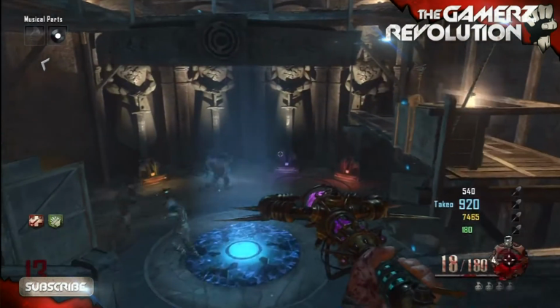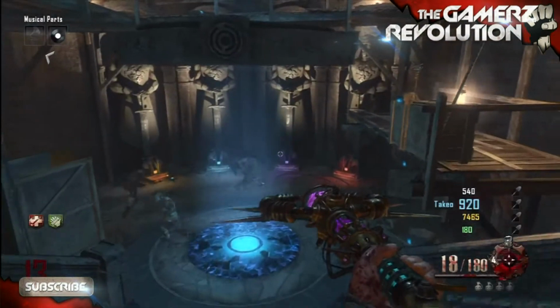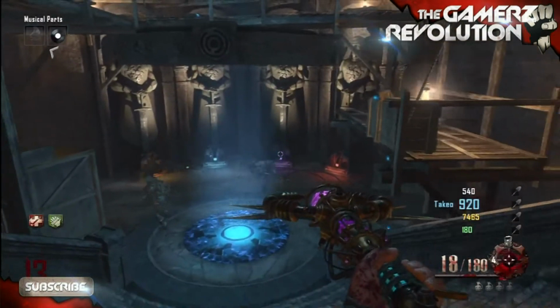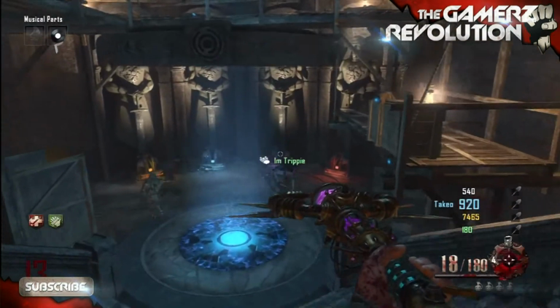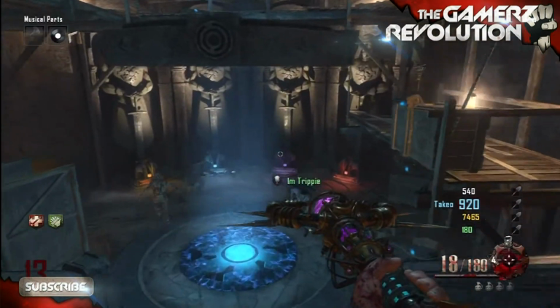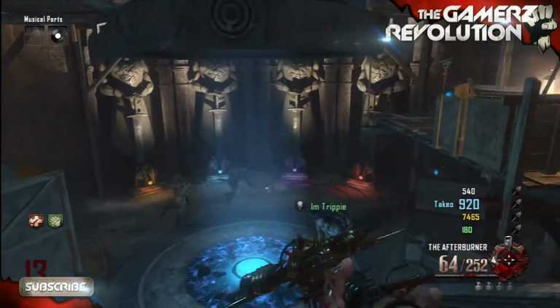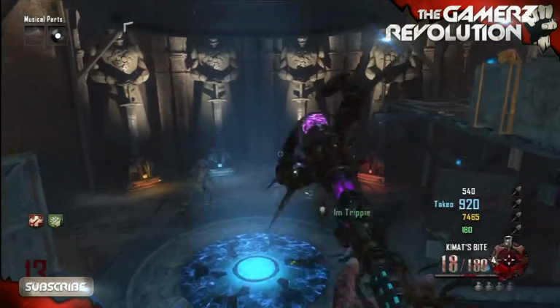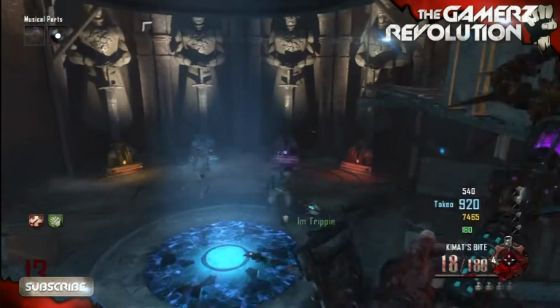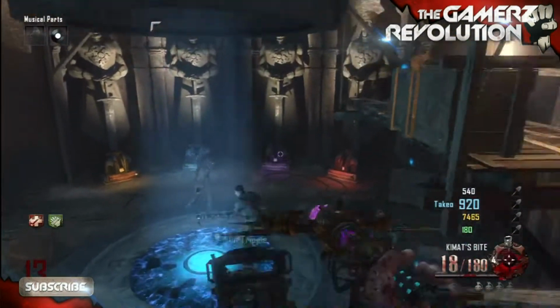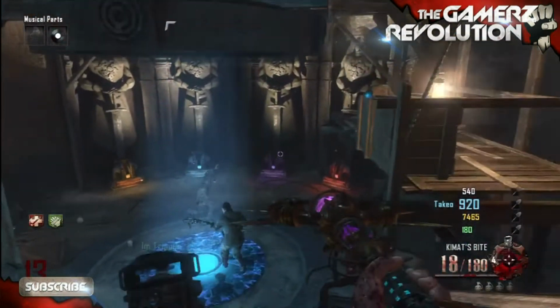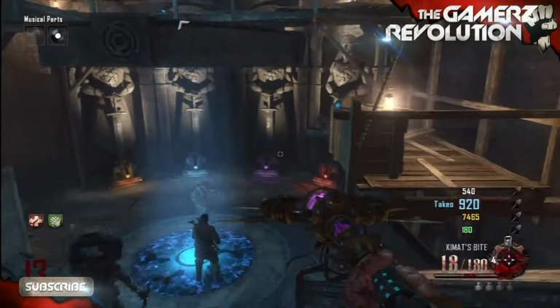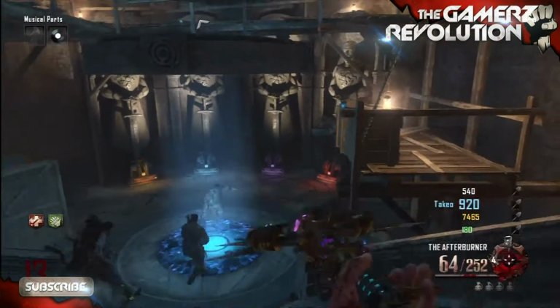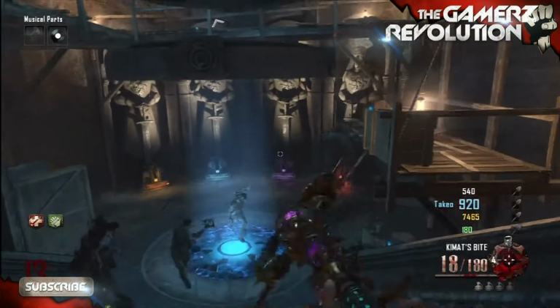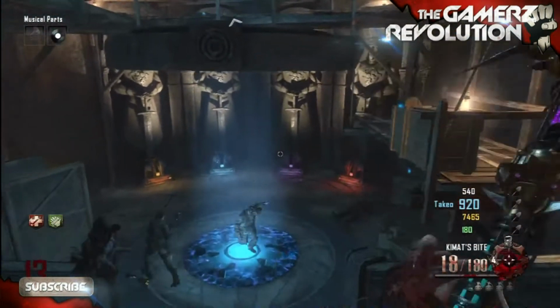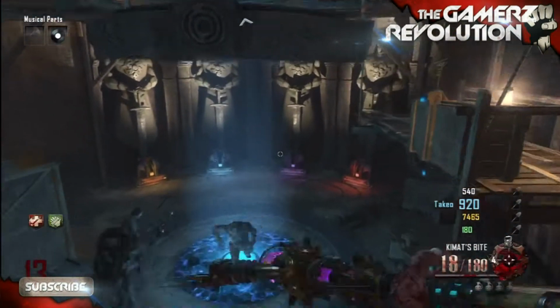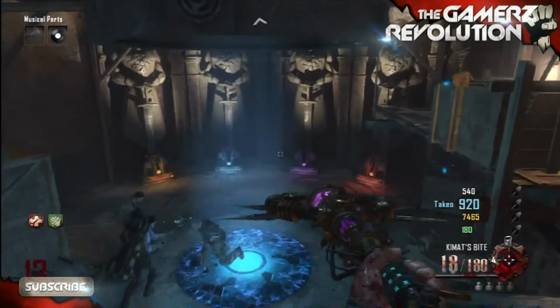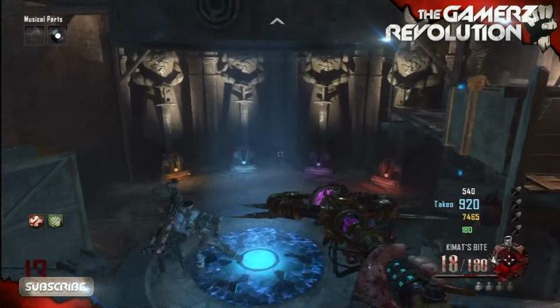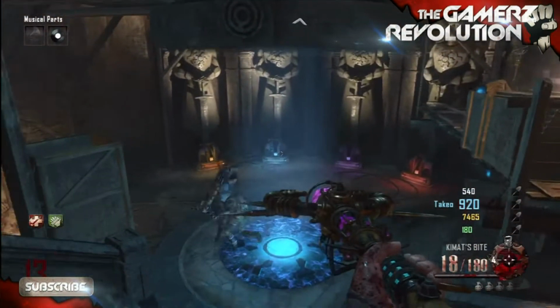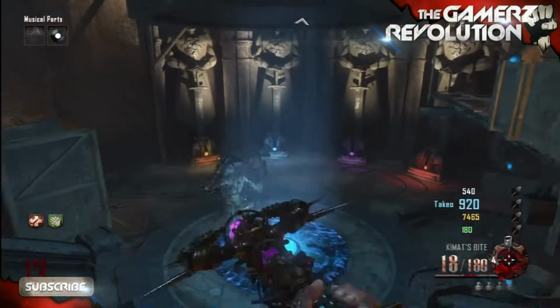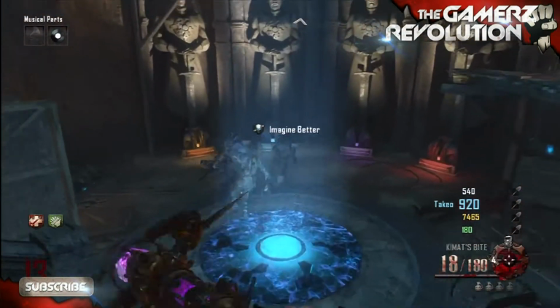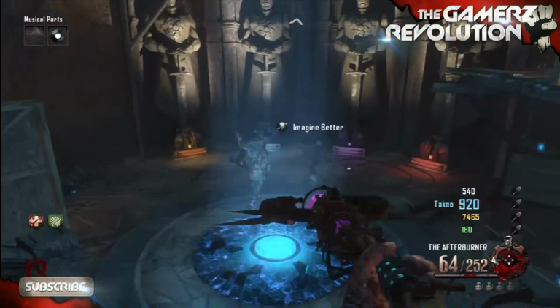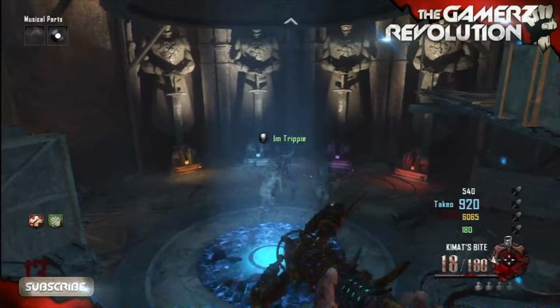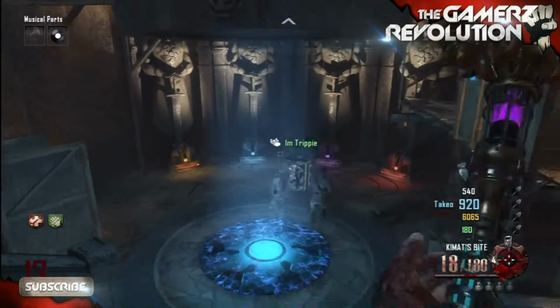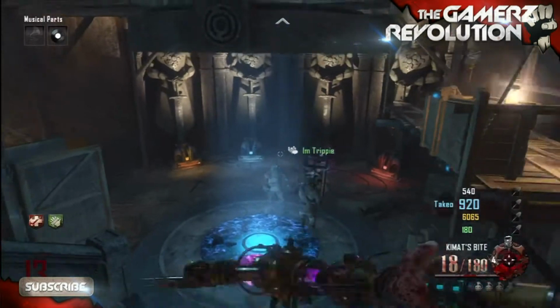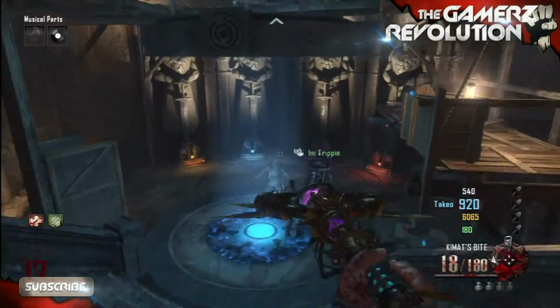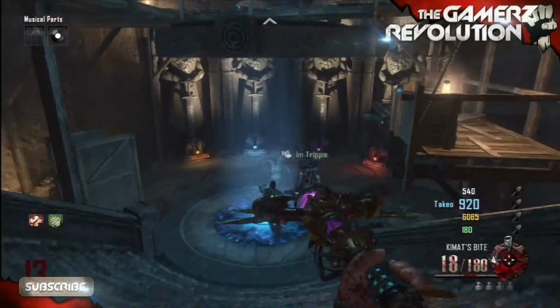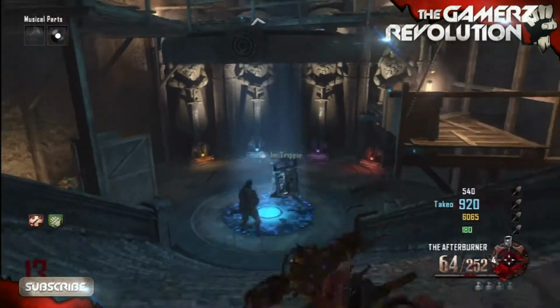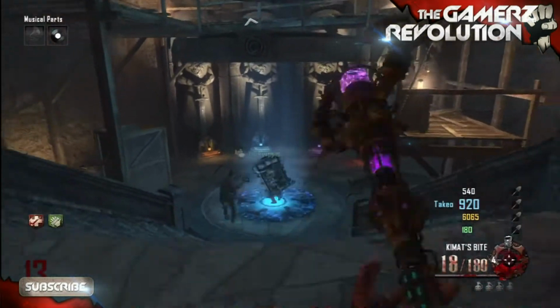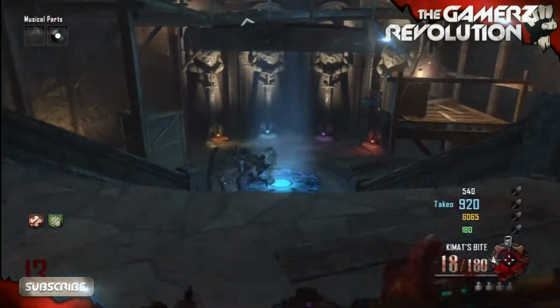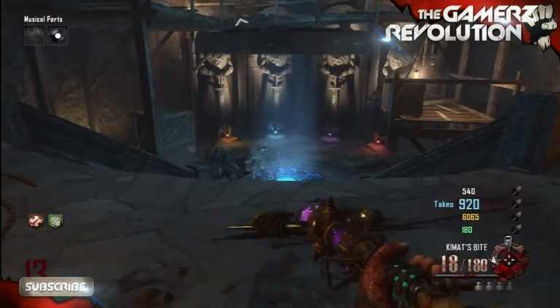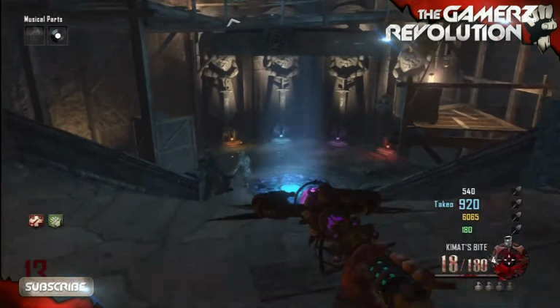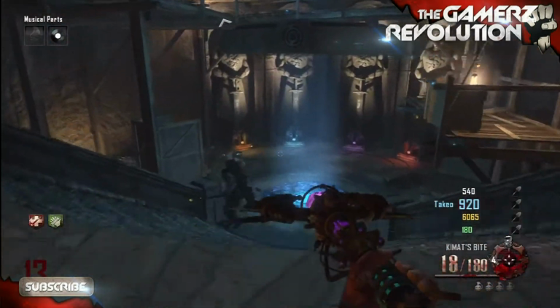So the Master Wizard achievement says: in Origins, wield all of the ultimate staffs in one game.